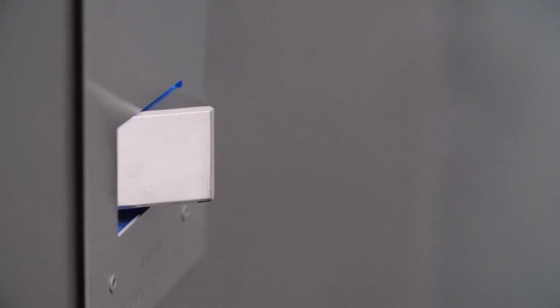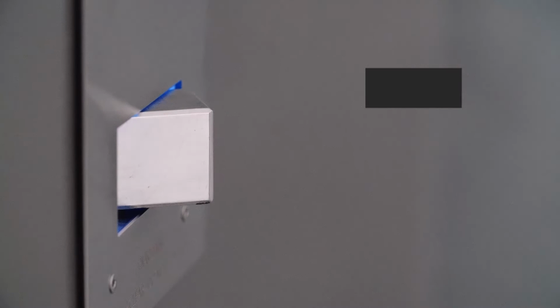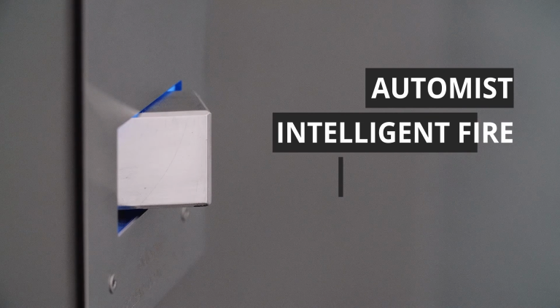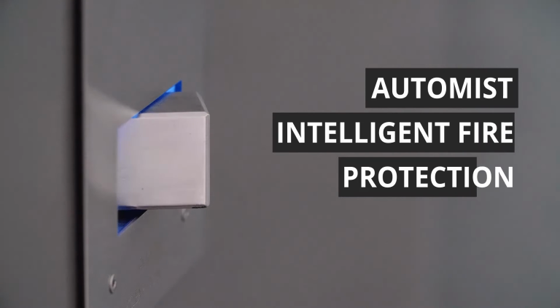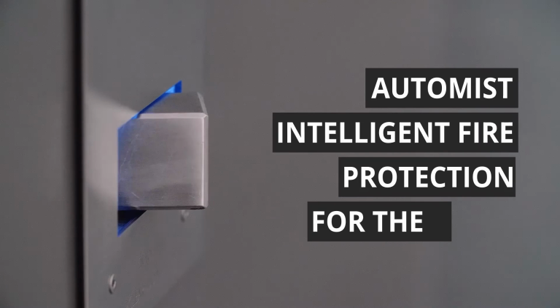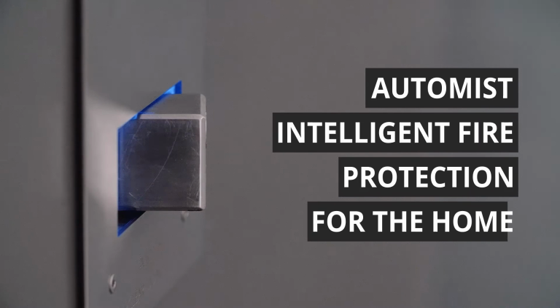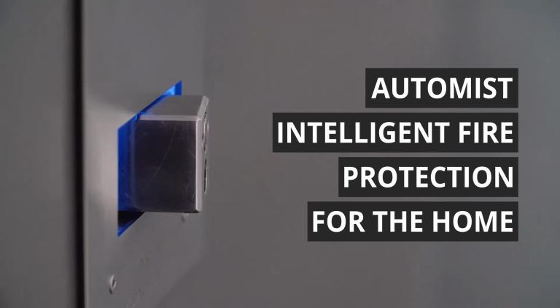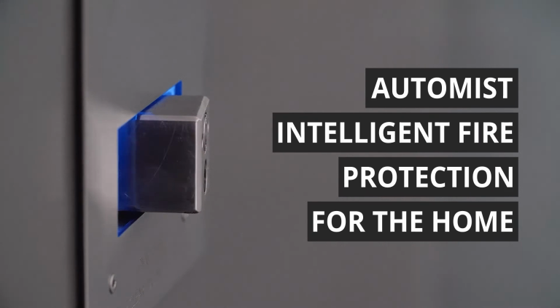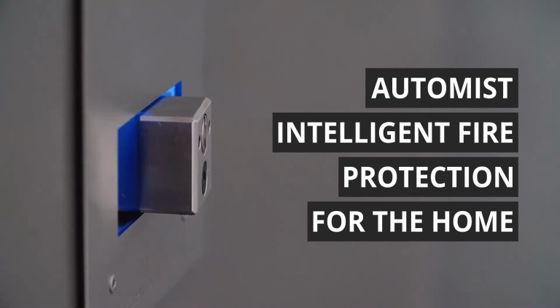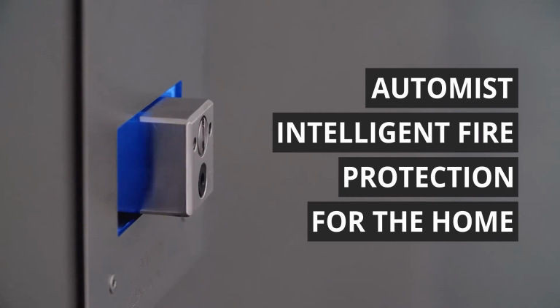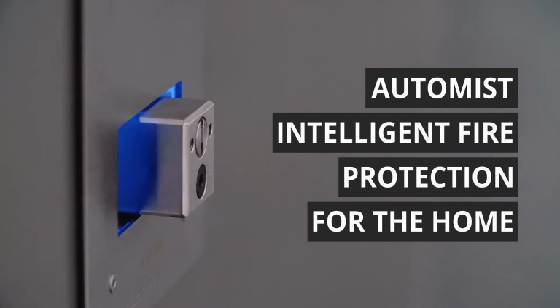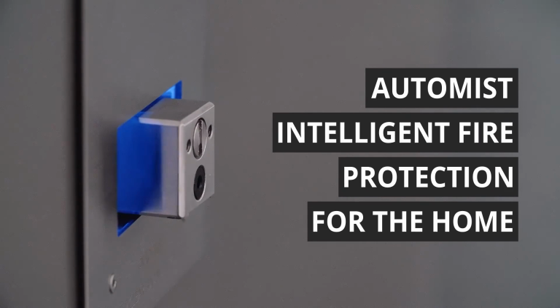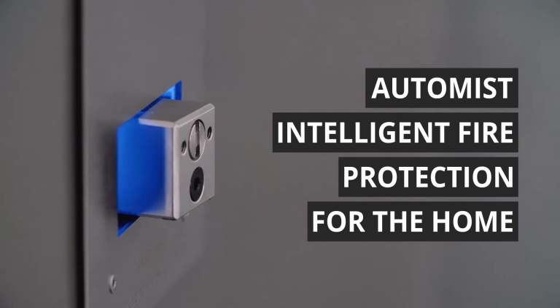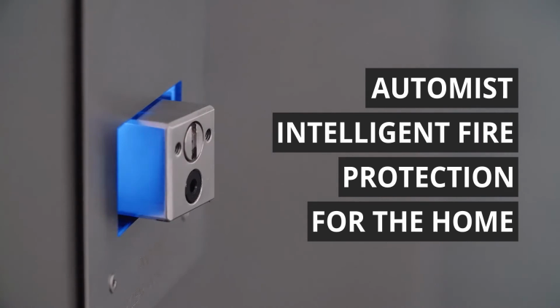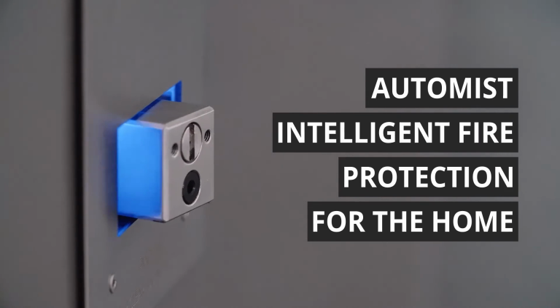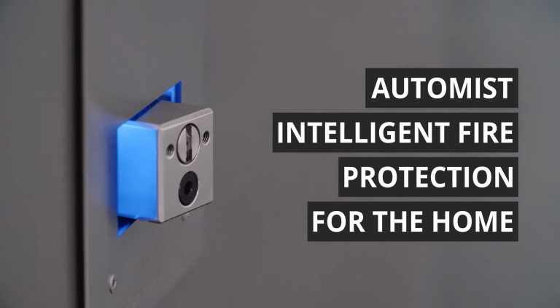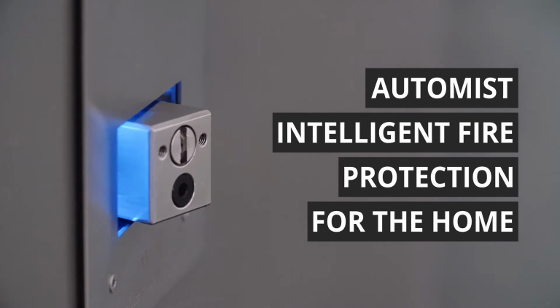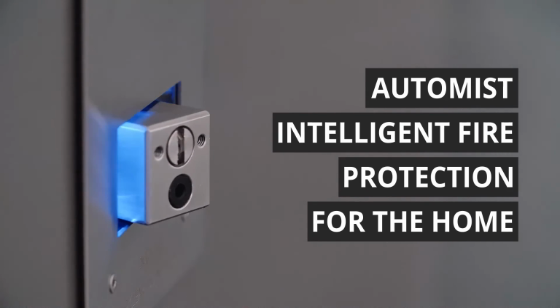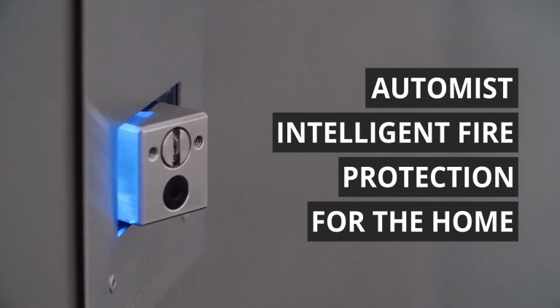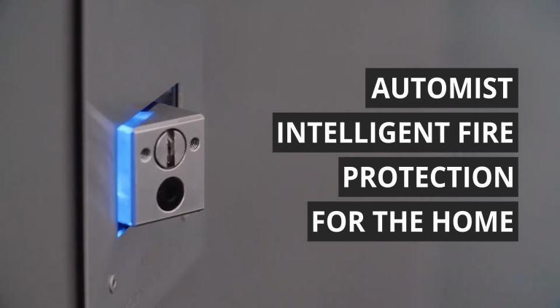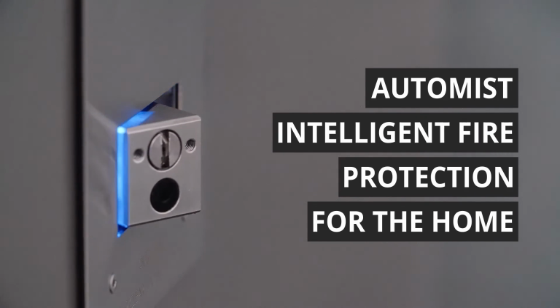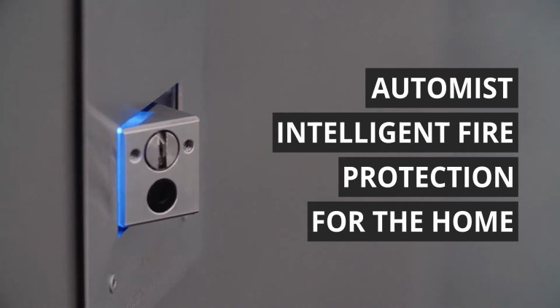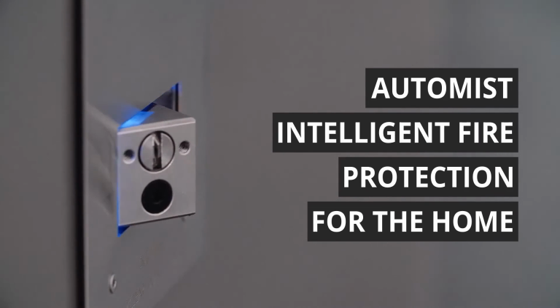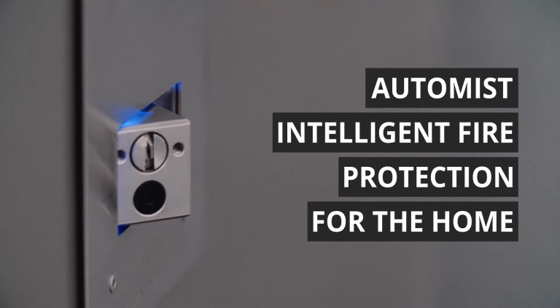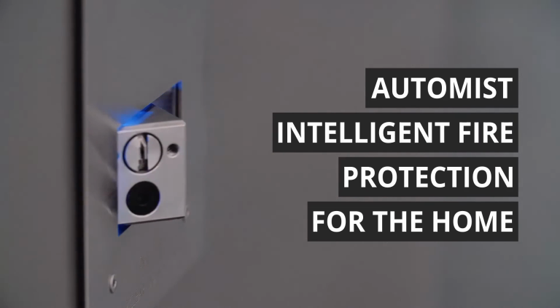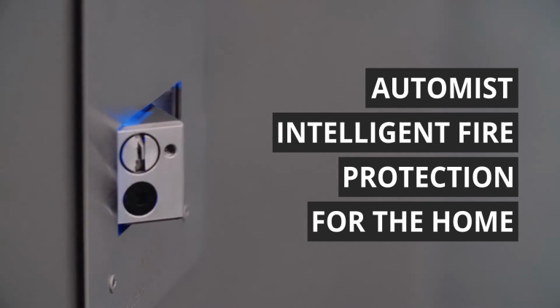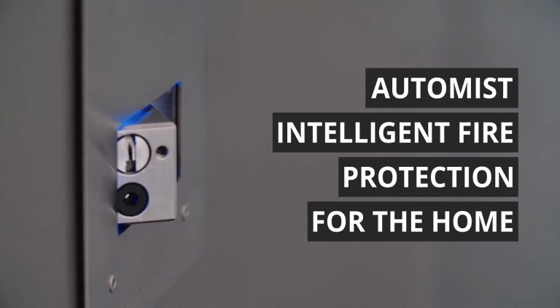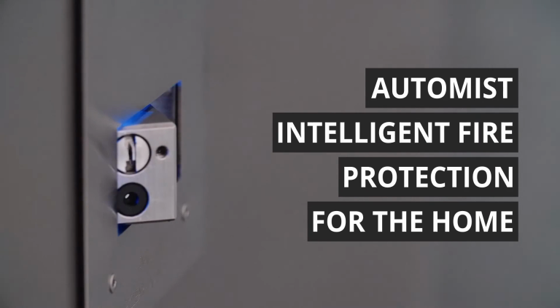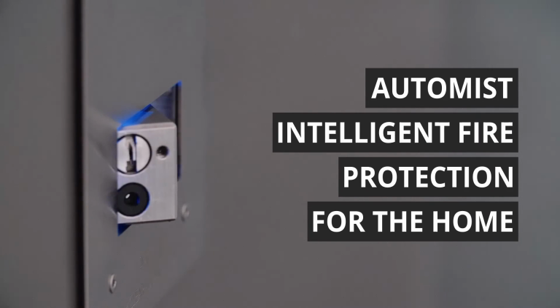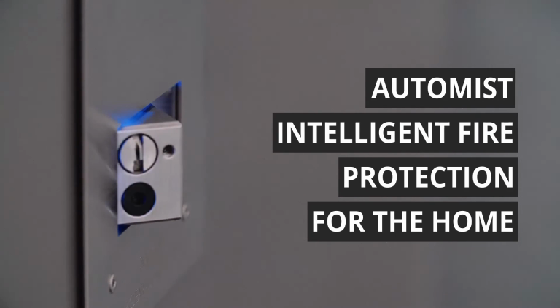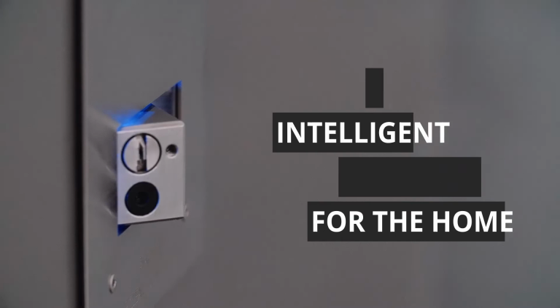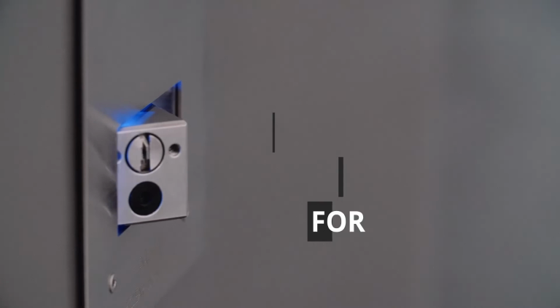Let's ignite a new era of safety excellence. To learn more, visit plumis.co.uk.